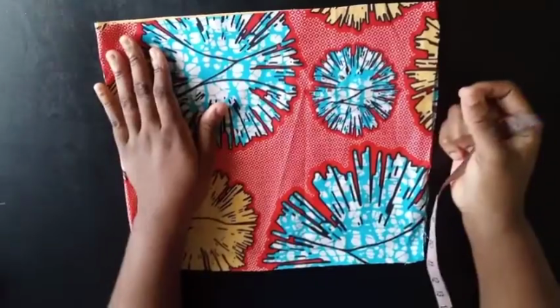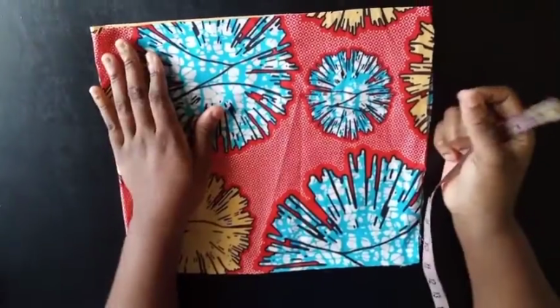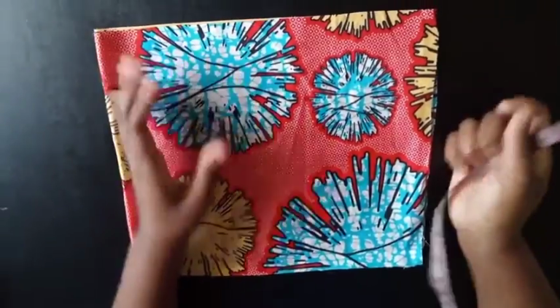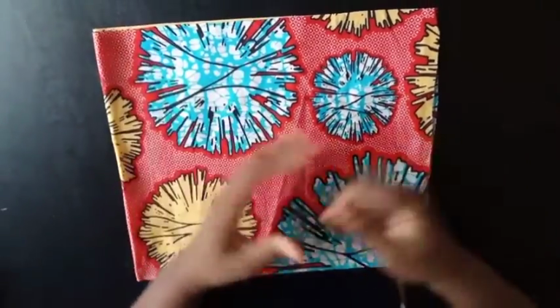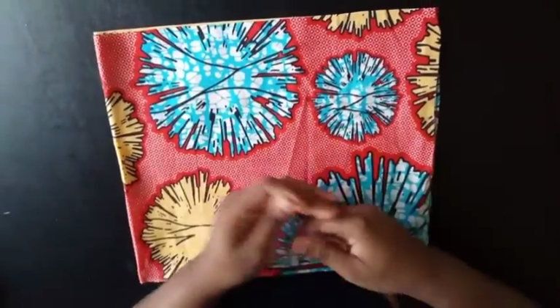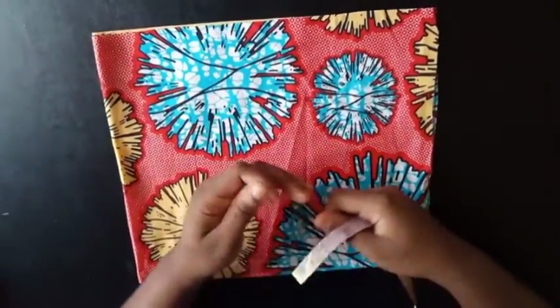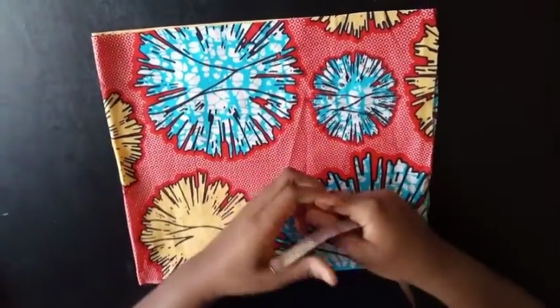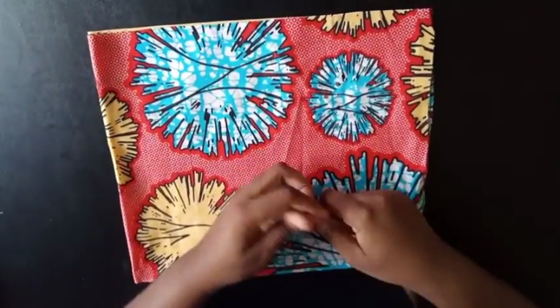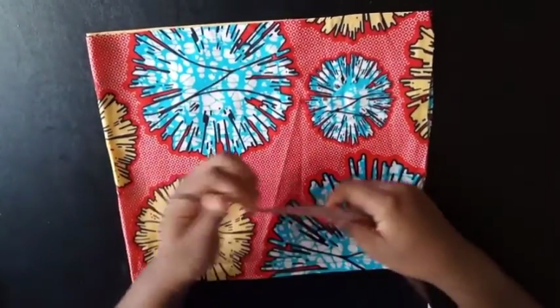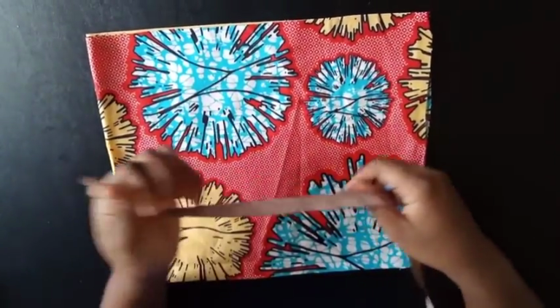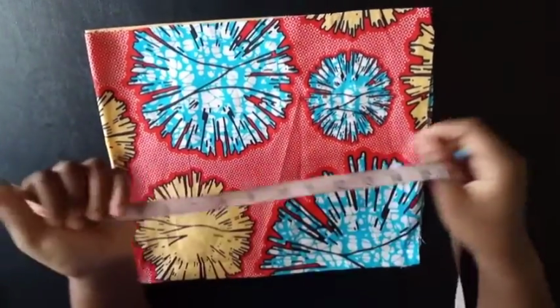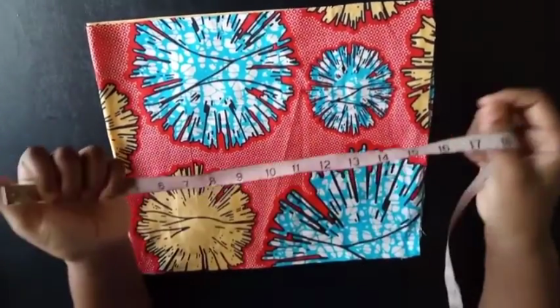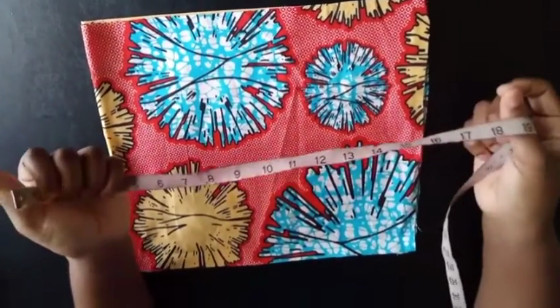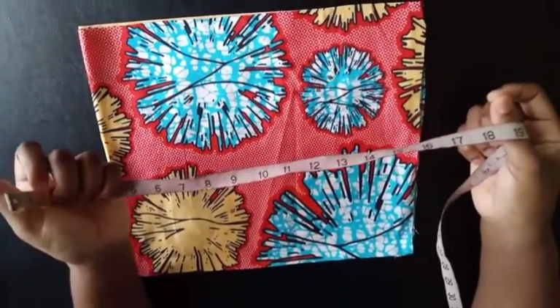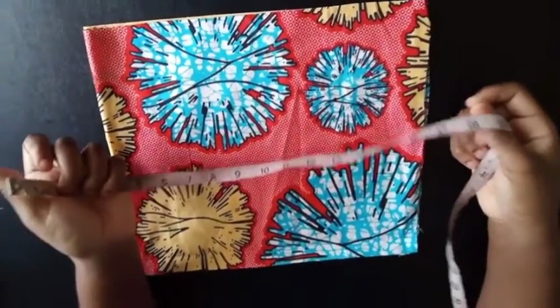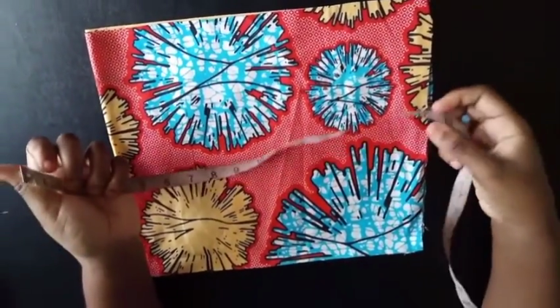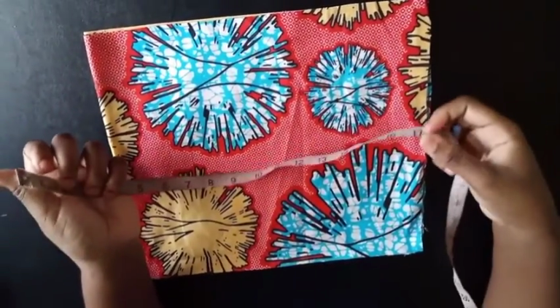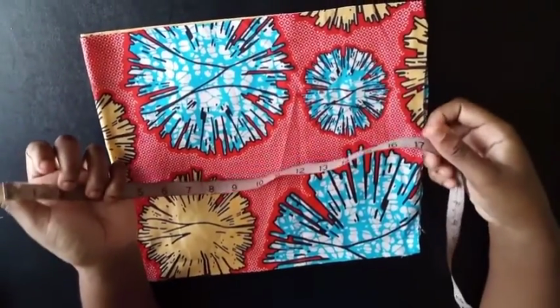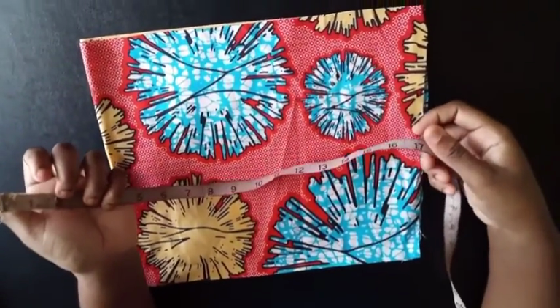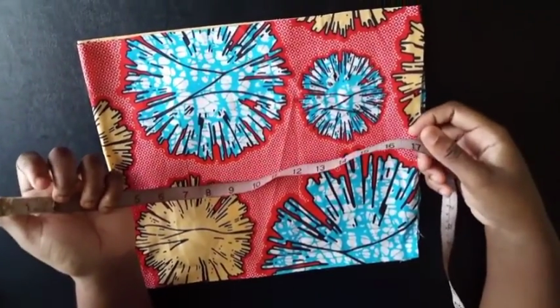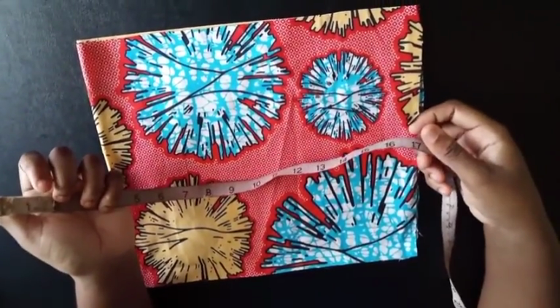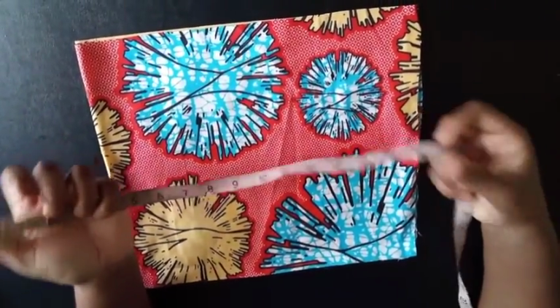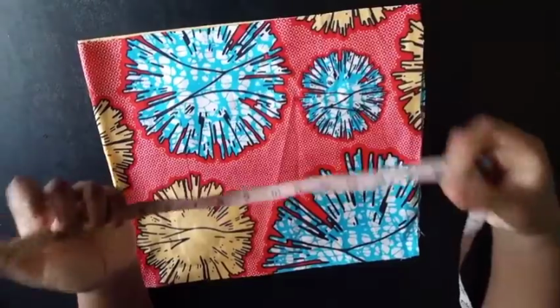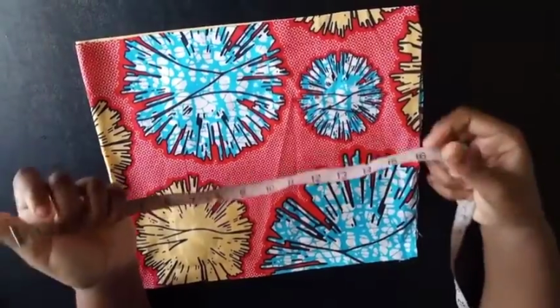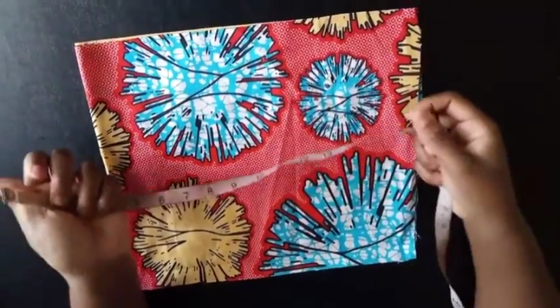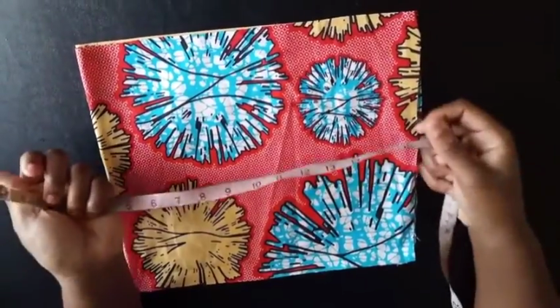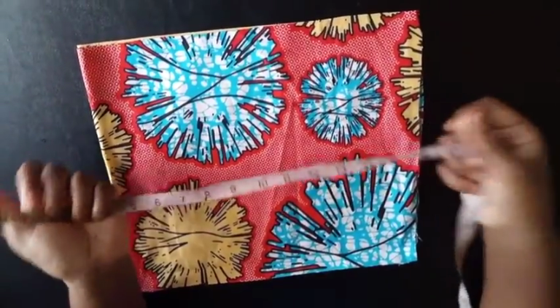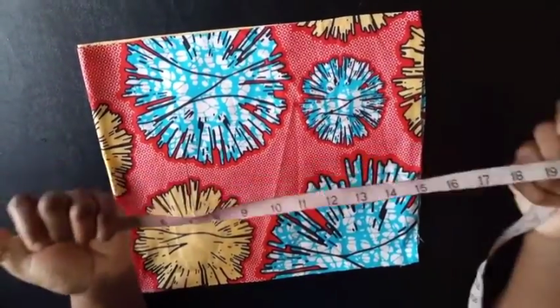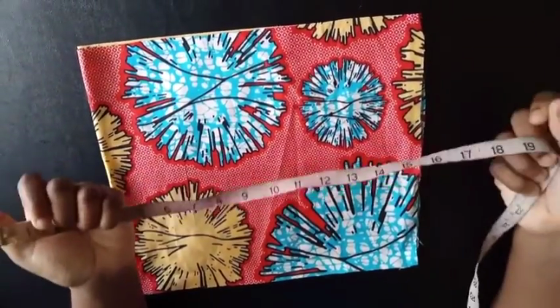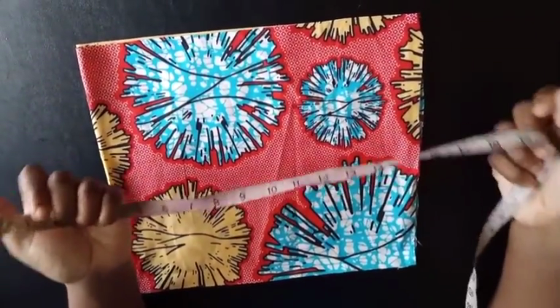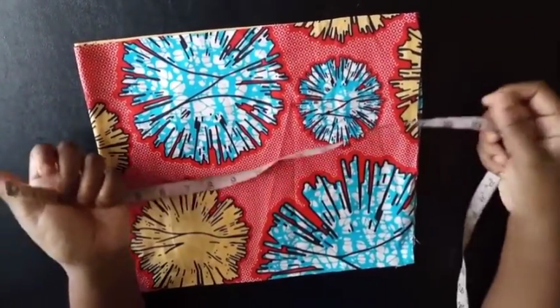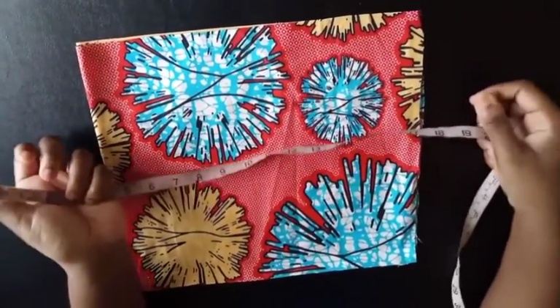Today I'll be showing you guys how to make this sweet sweetheart neckline peplum top with a puffy sleeve.